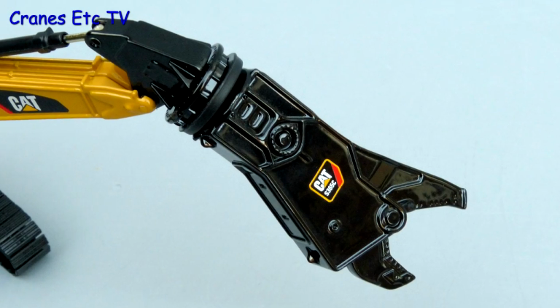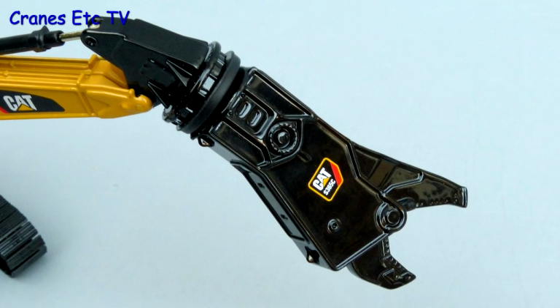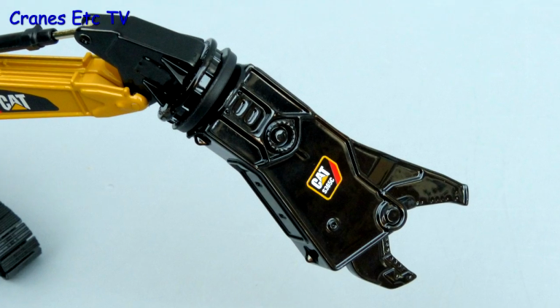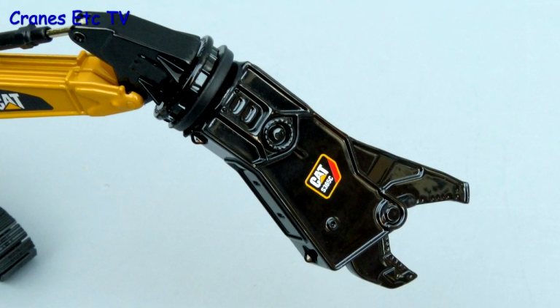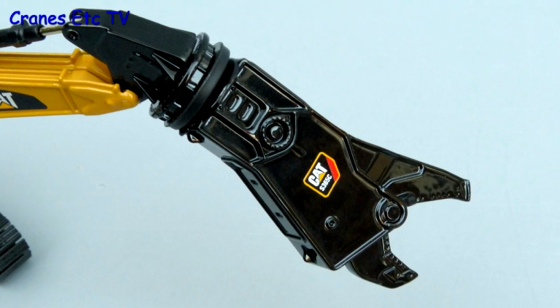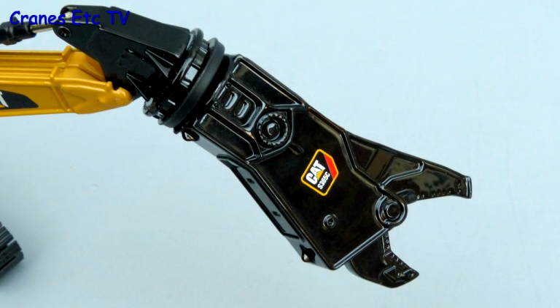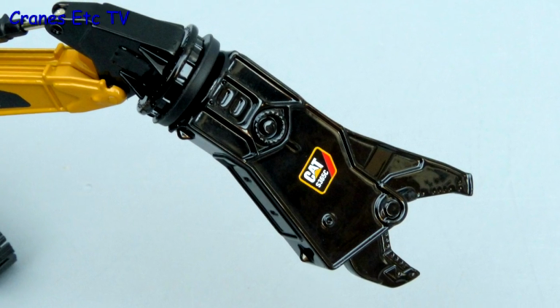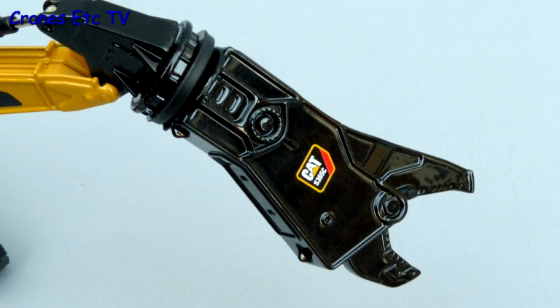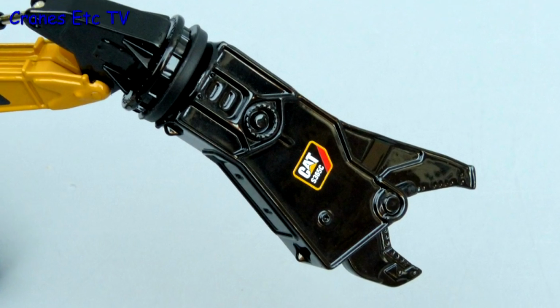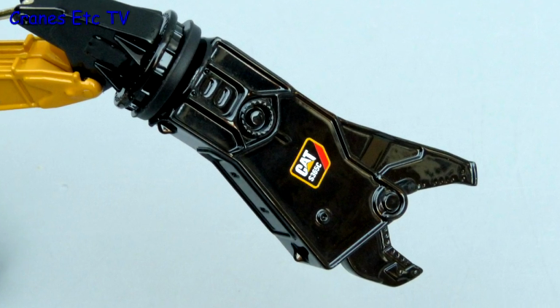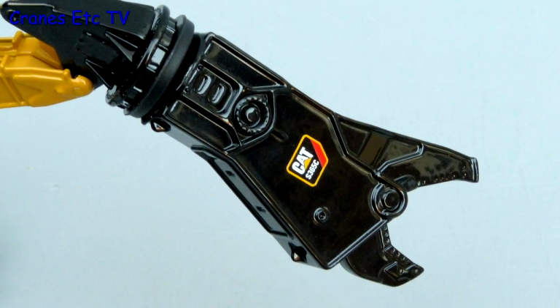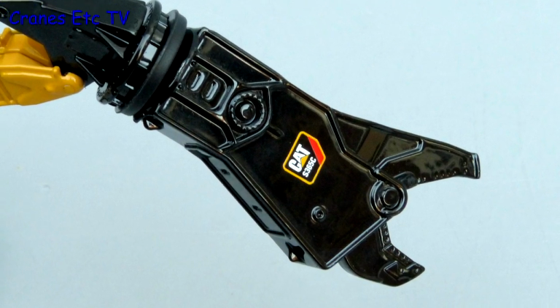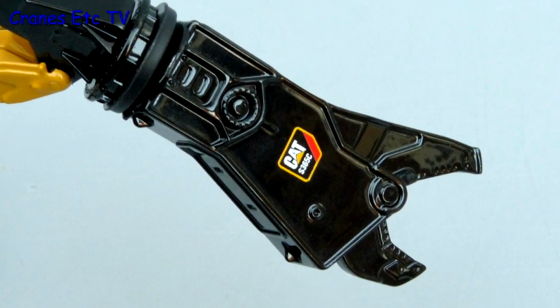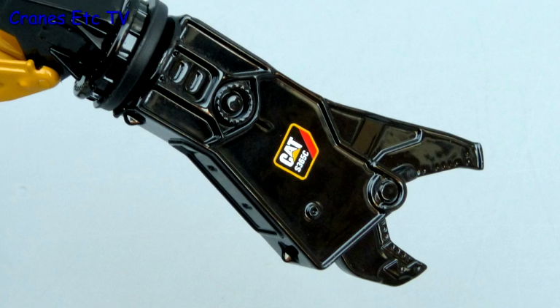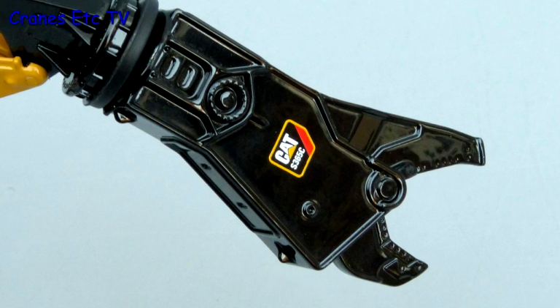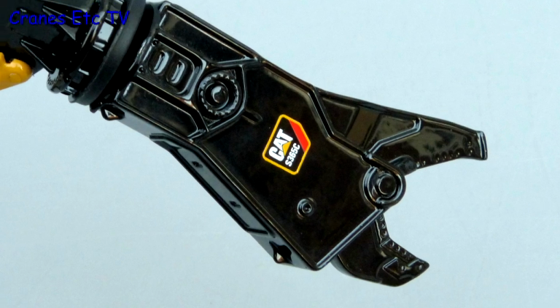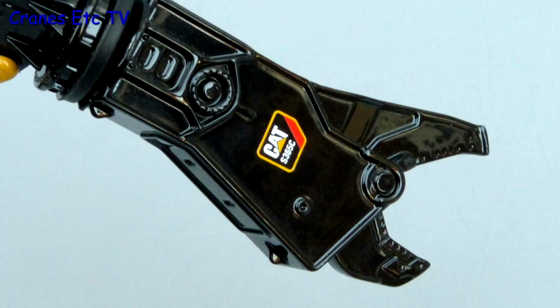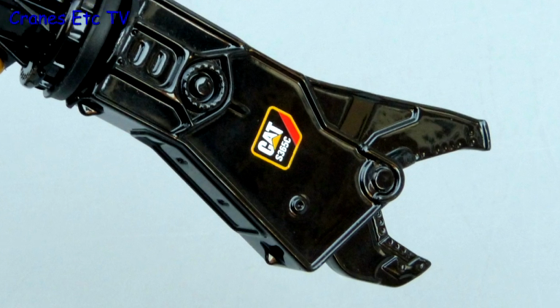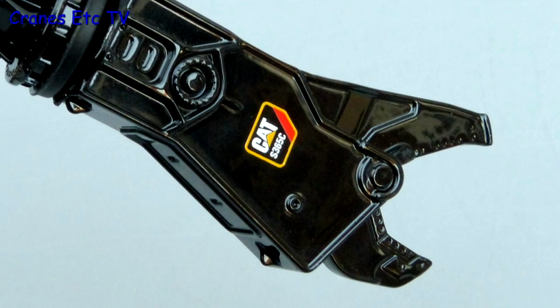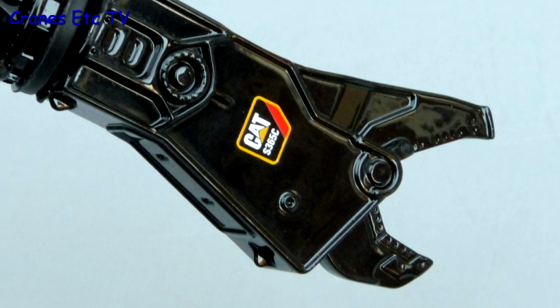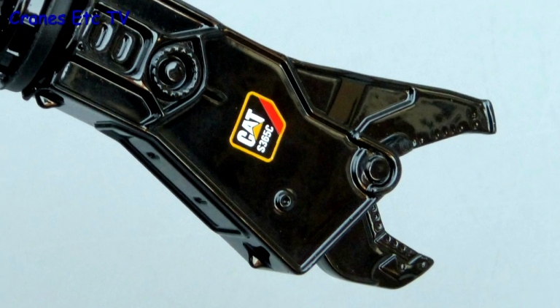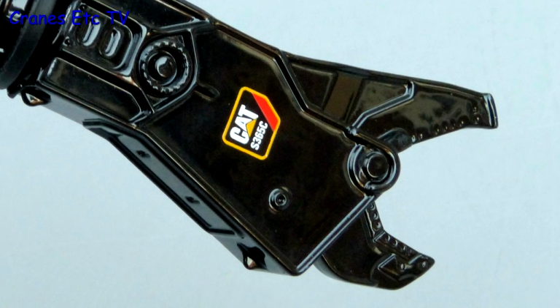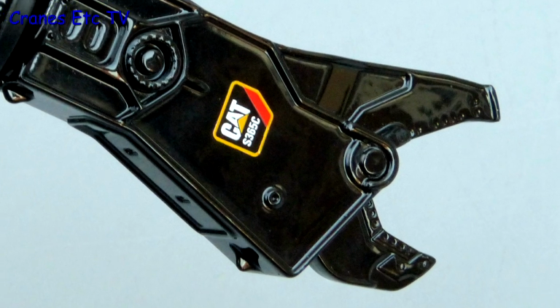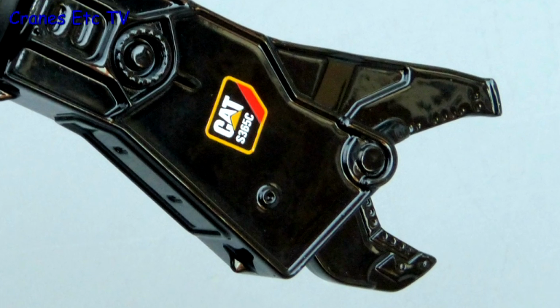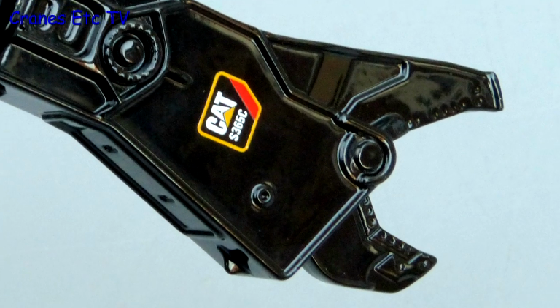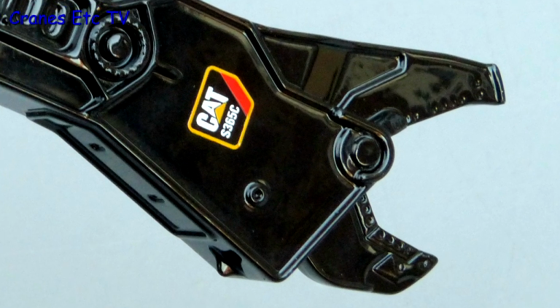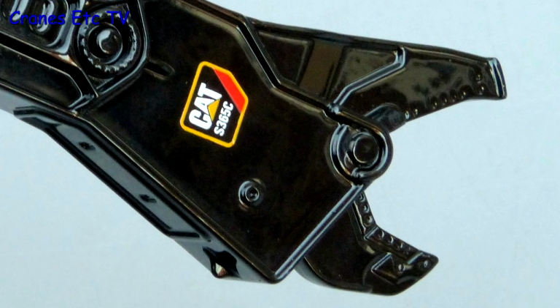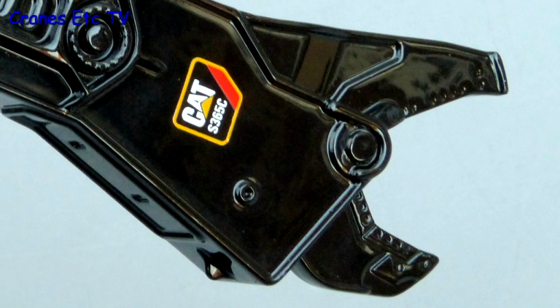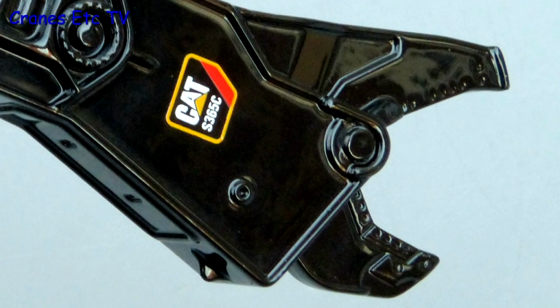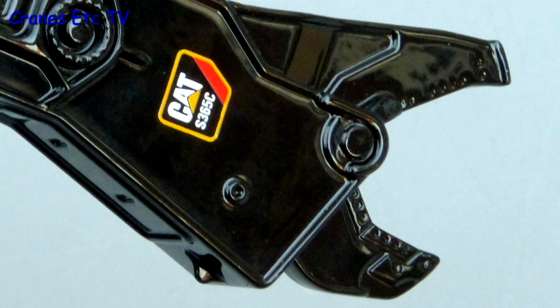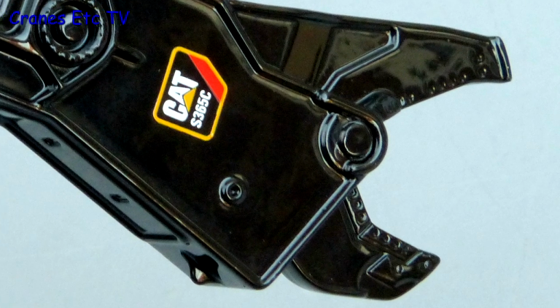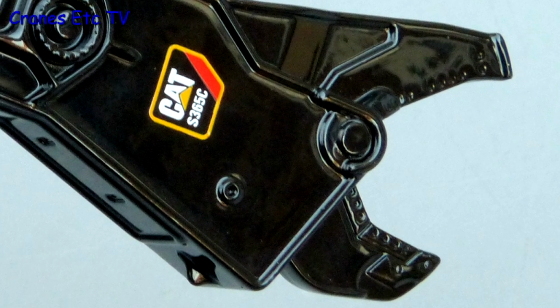At the end of the boom the shear is very good — it's all metal and very solid, and it has detailed cutting edges.